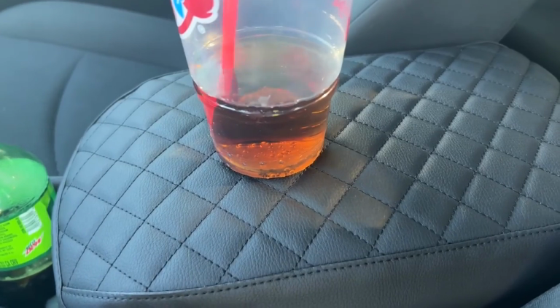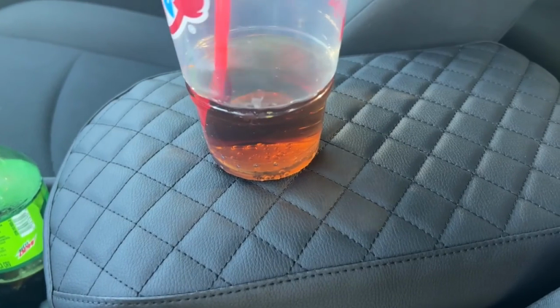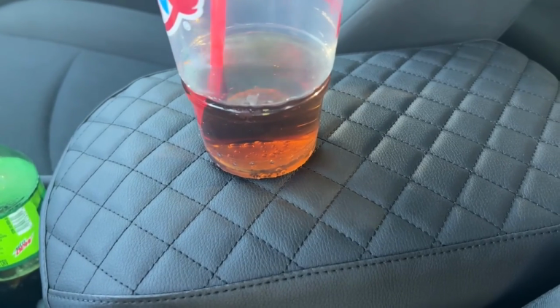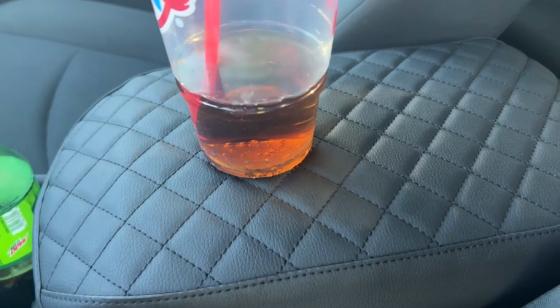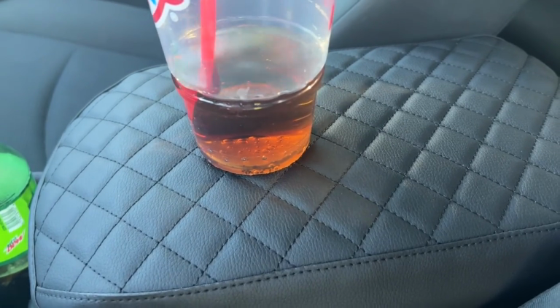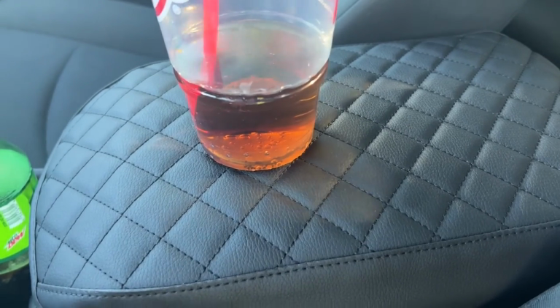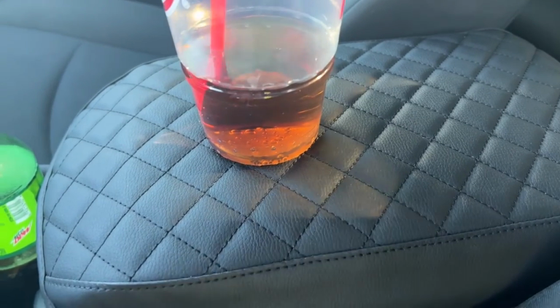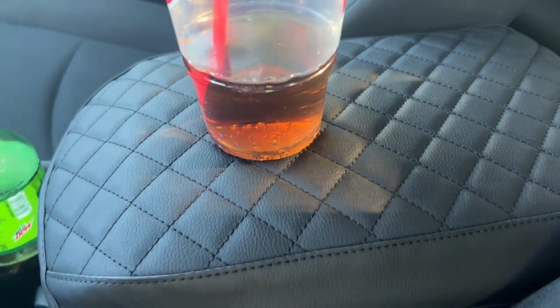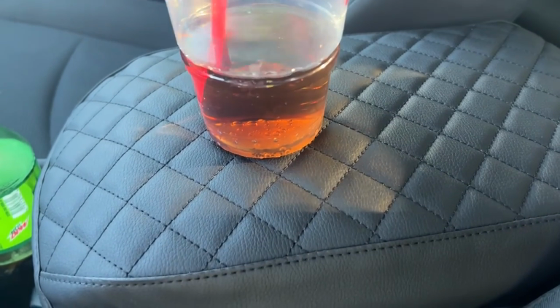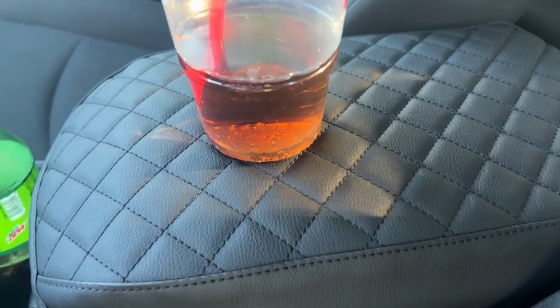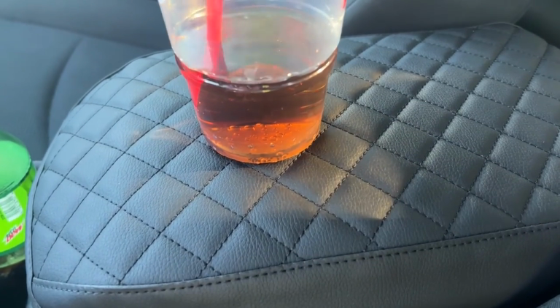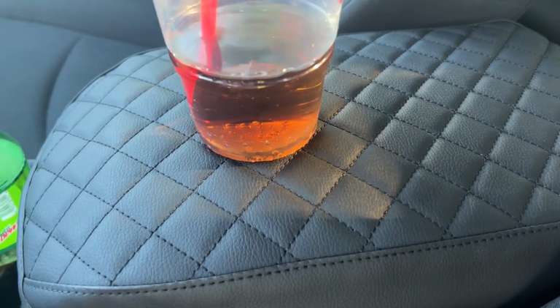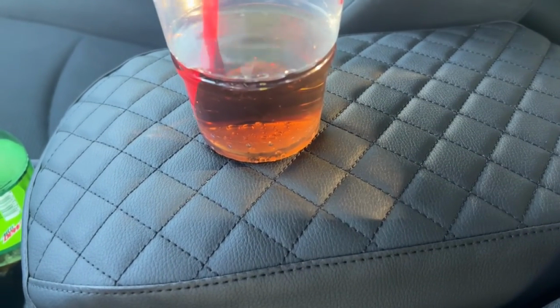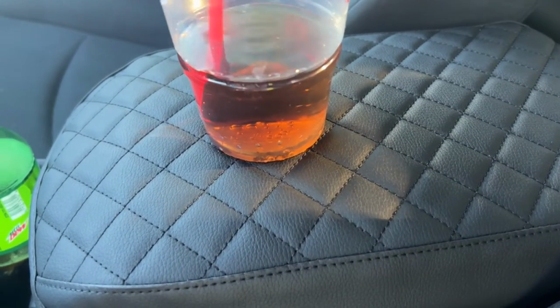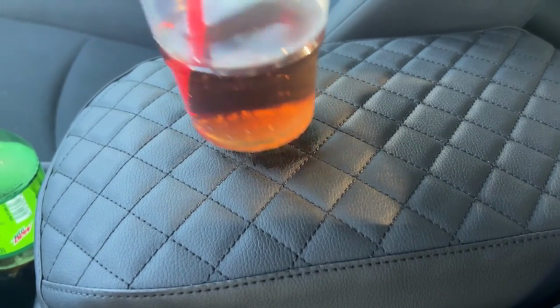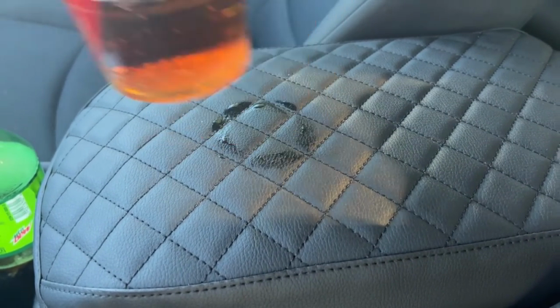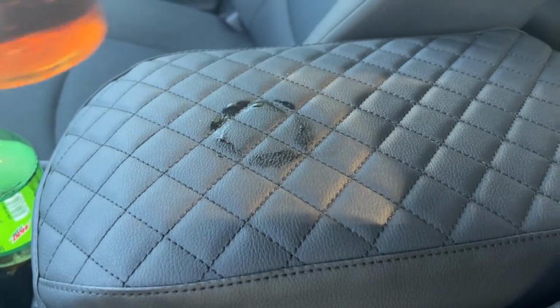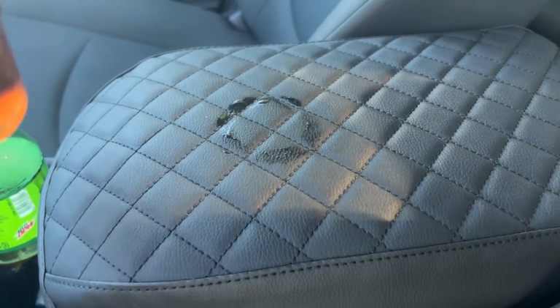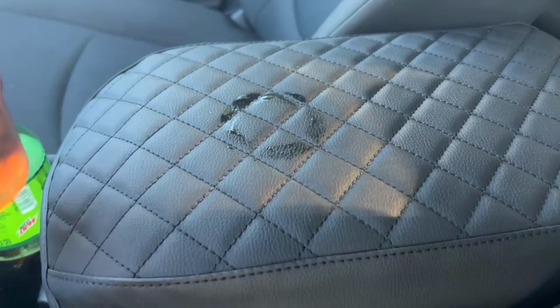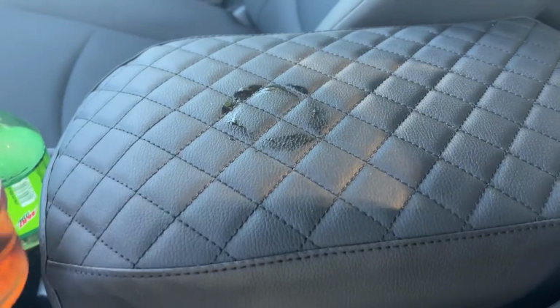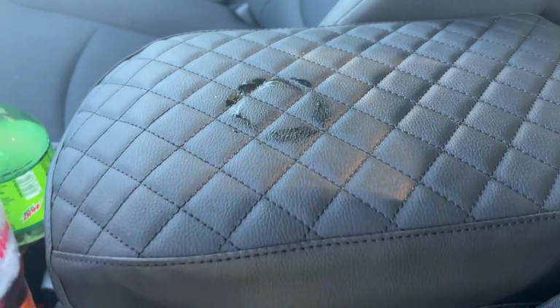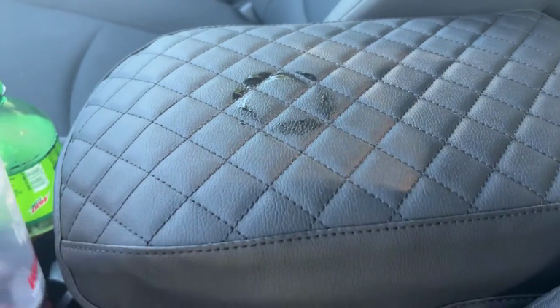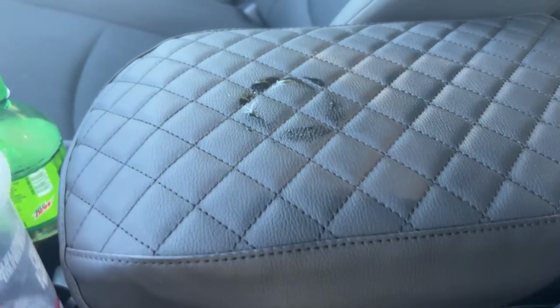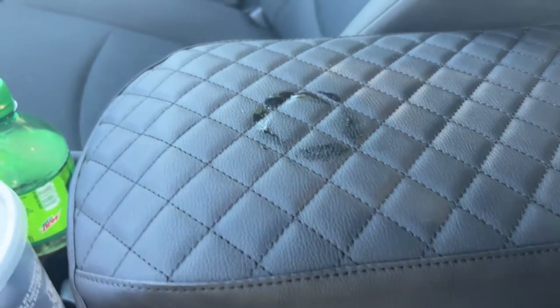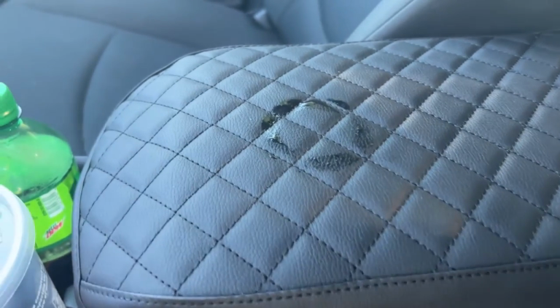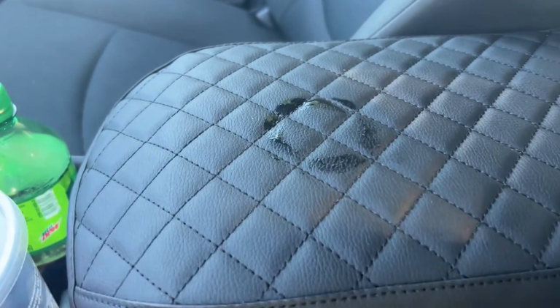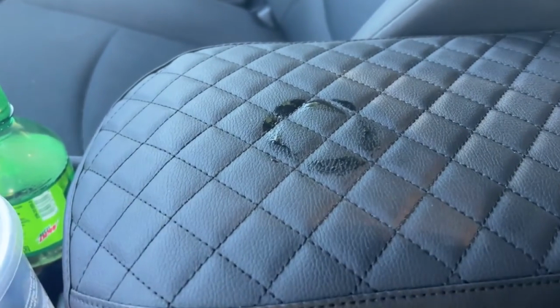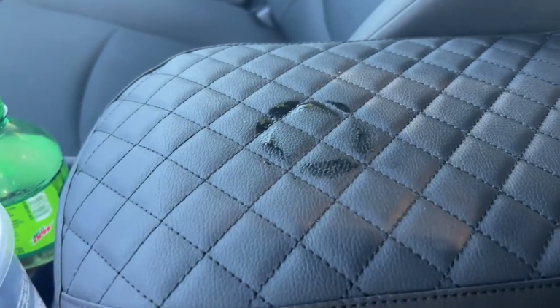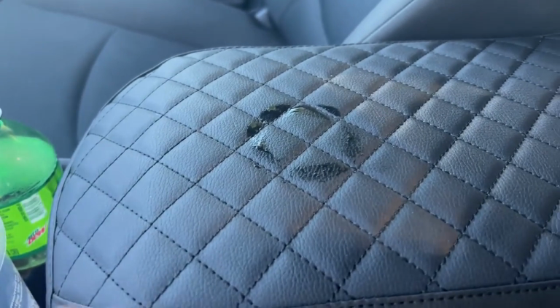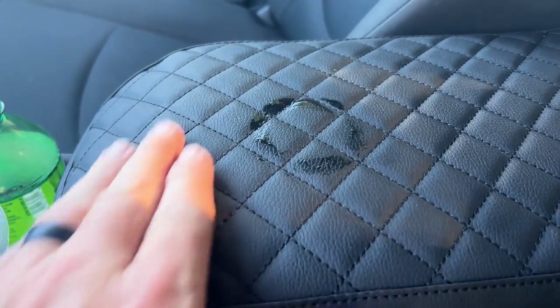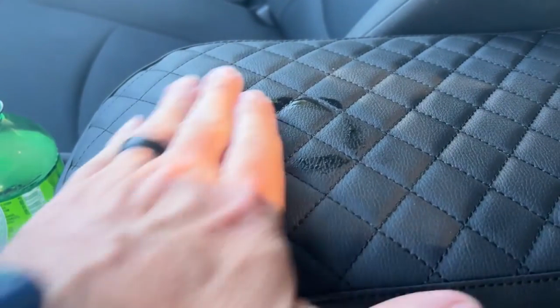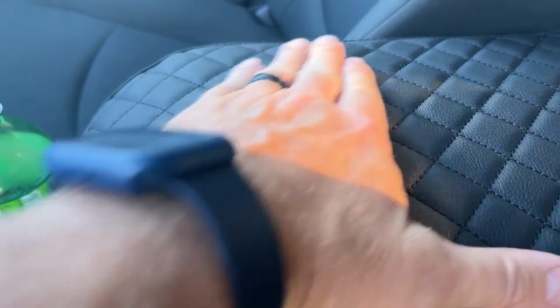Also, this cover is waterproof, so there's no worries about condensation from drinks or sweat from your arm staining your cover.